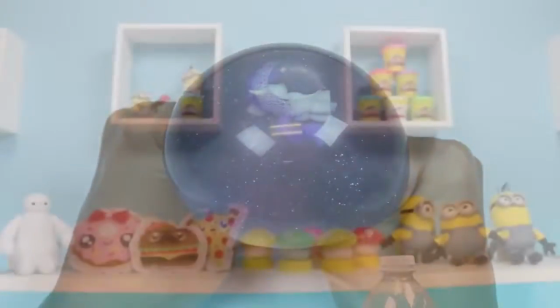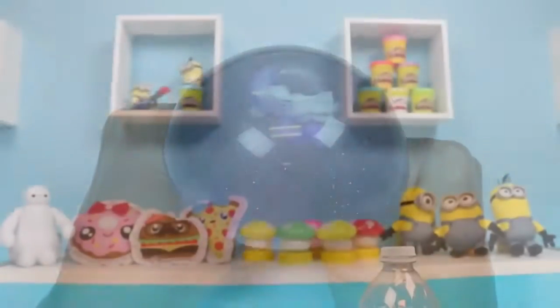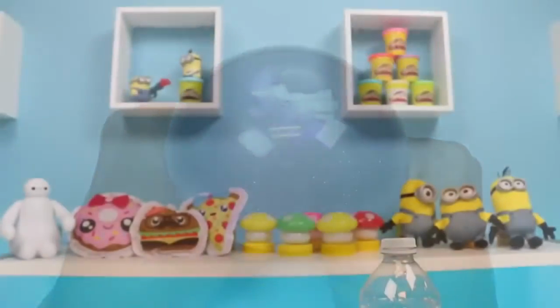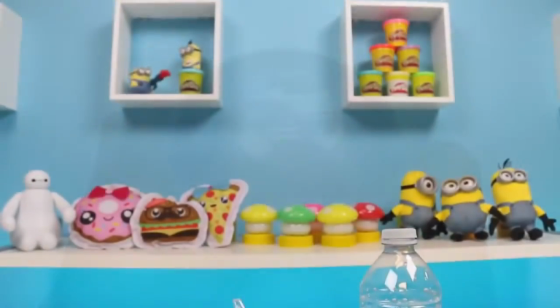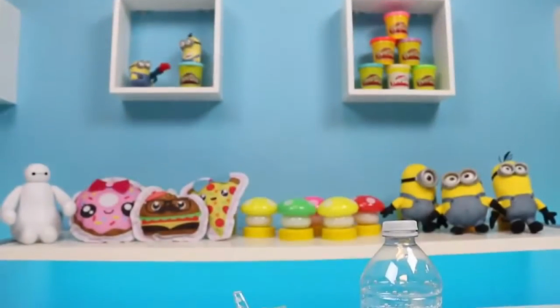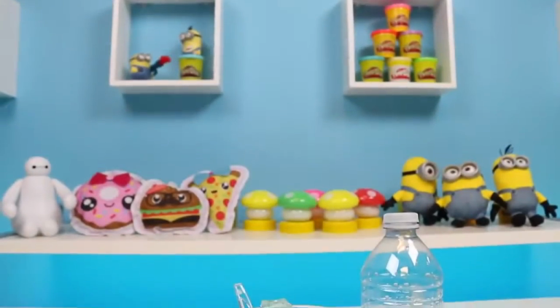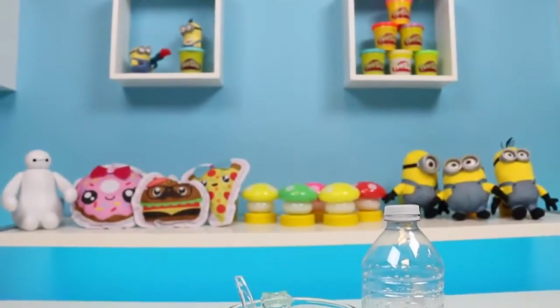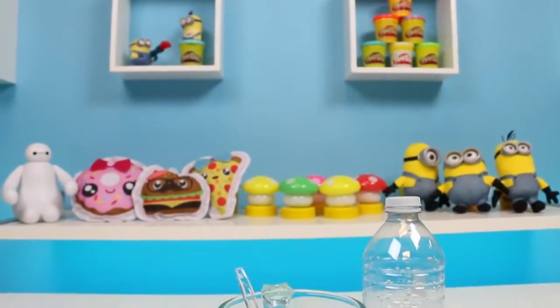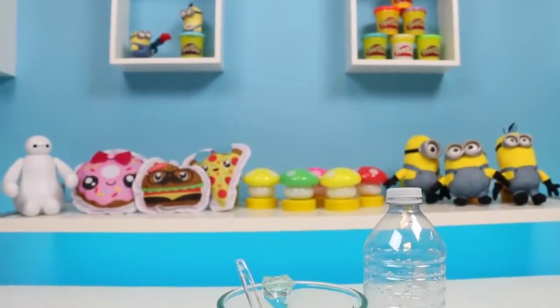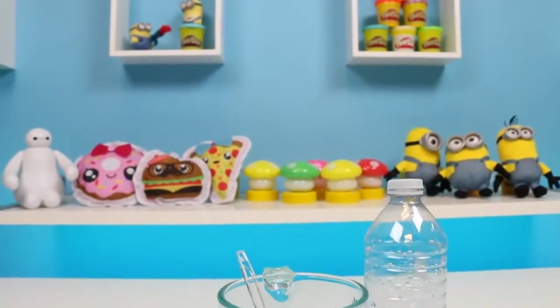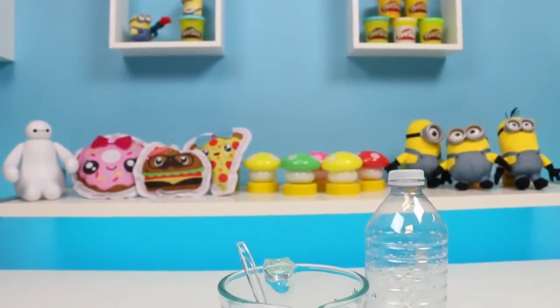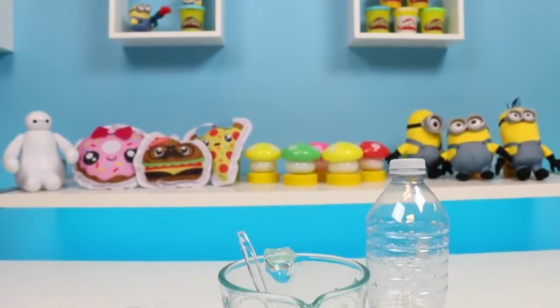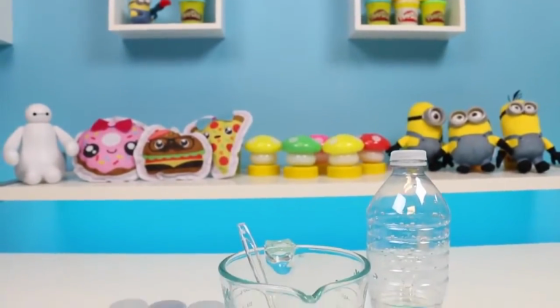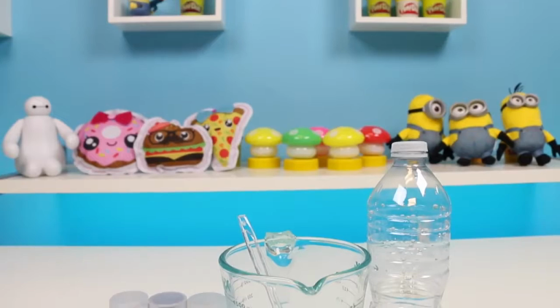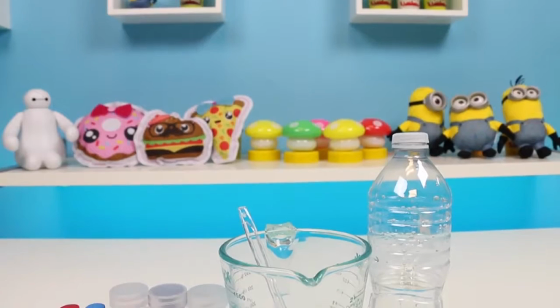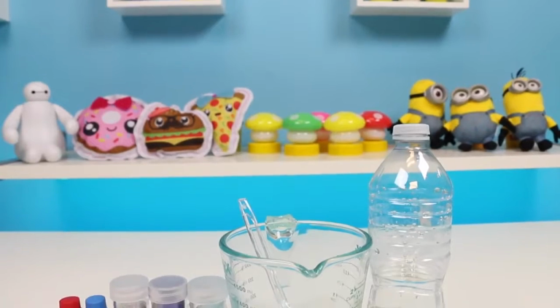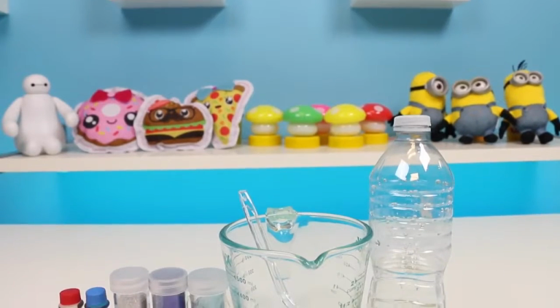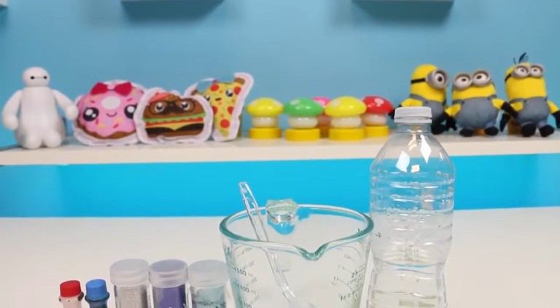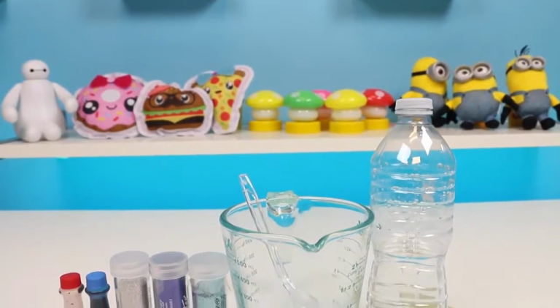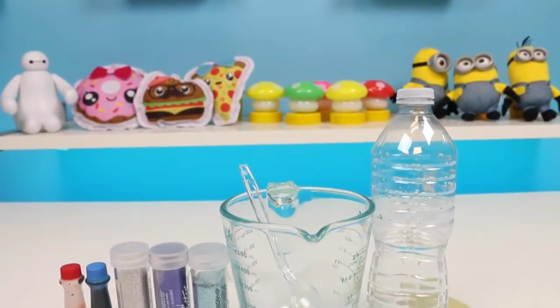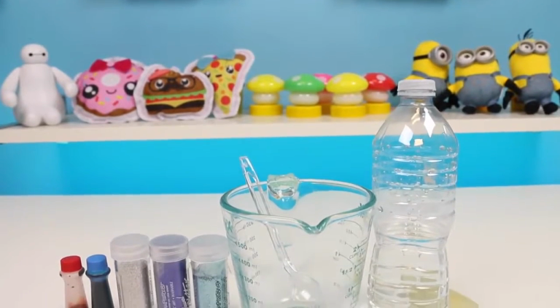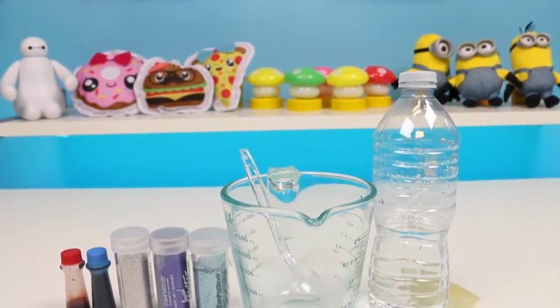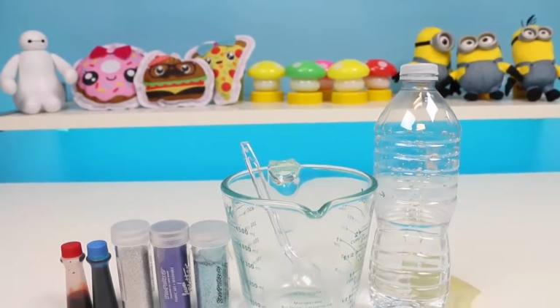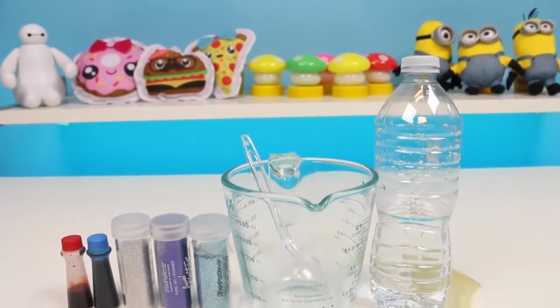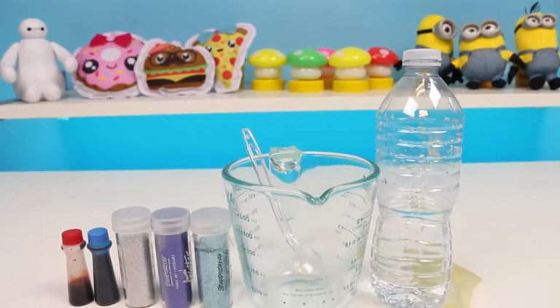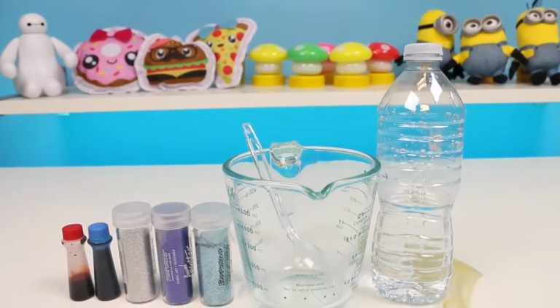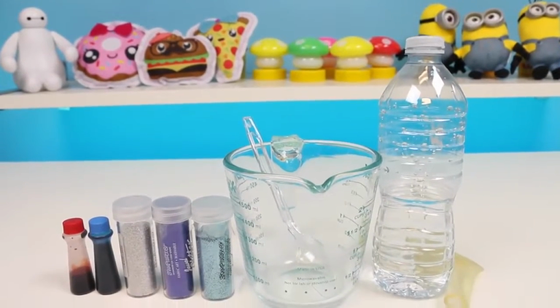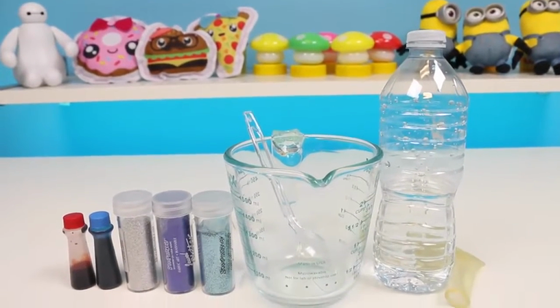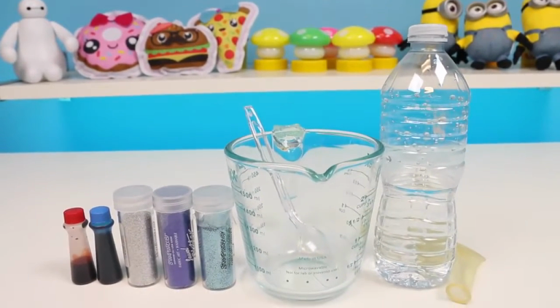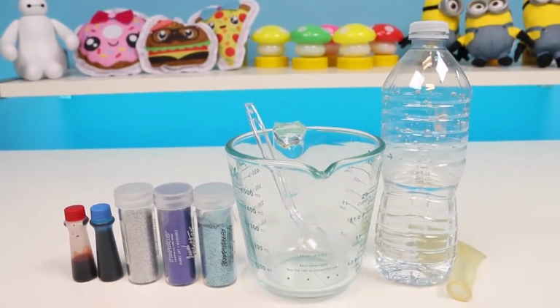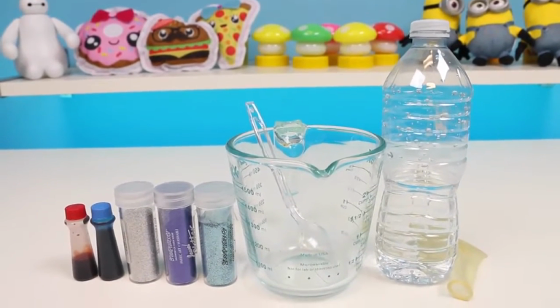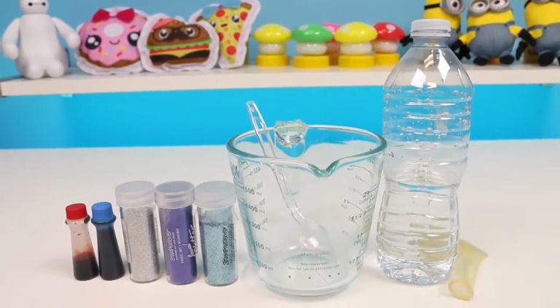Hey everyone, some Disney toys here, and today I'll be showing you how to make a My Little Pony themed stress ball.